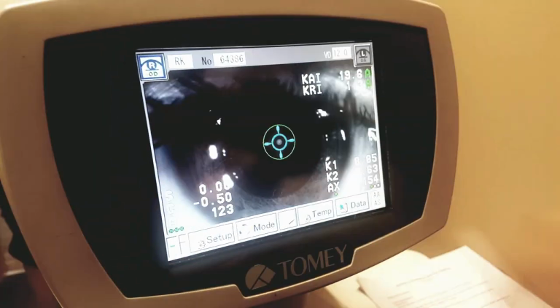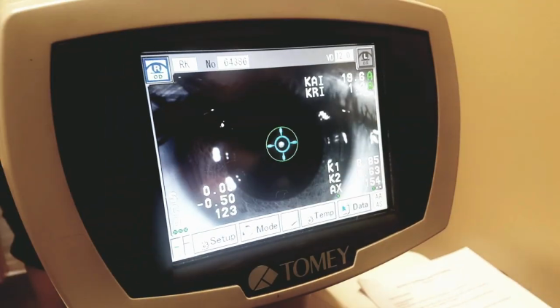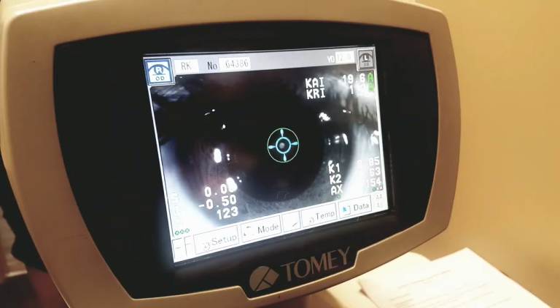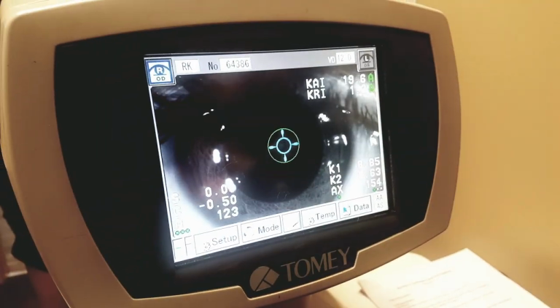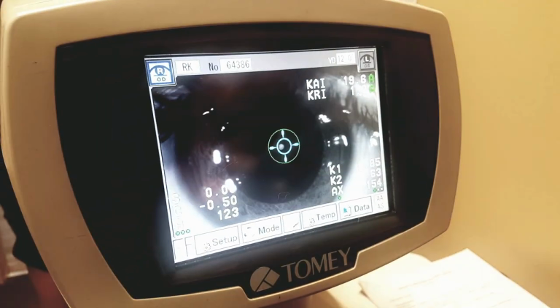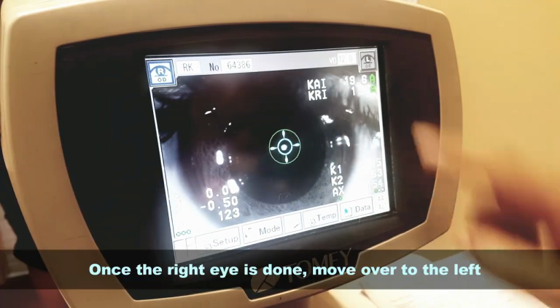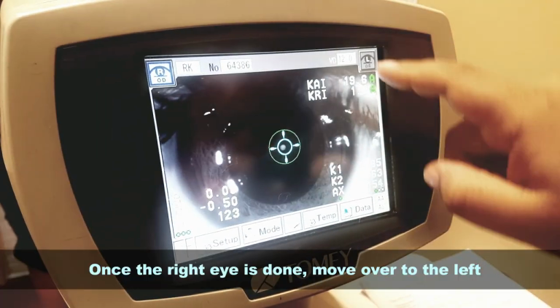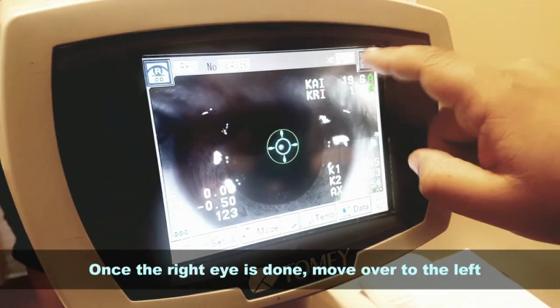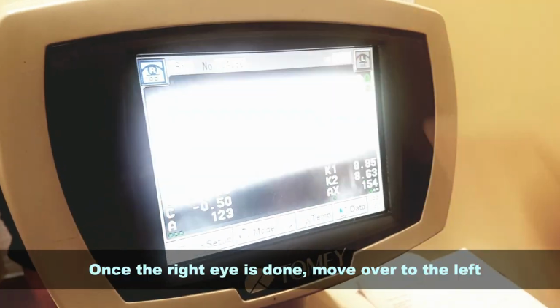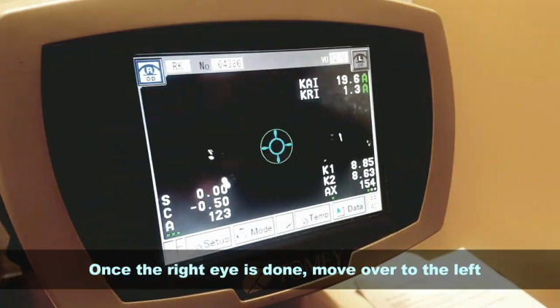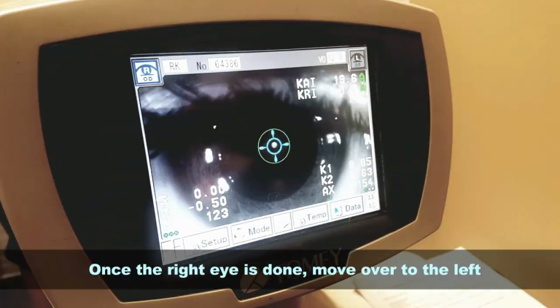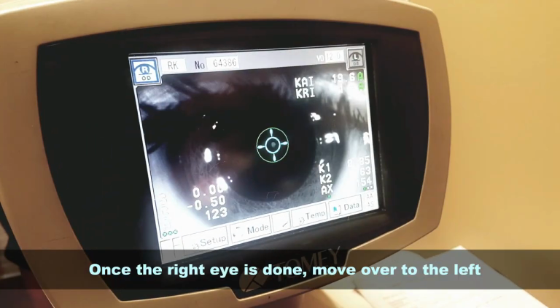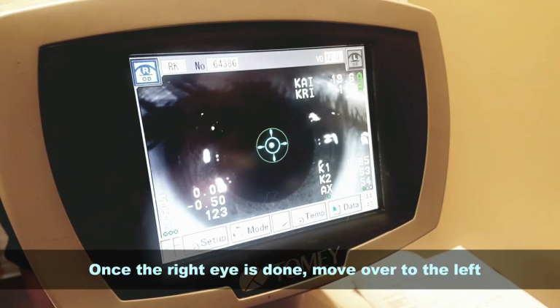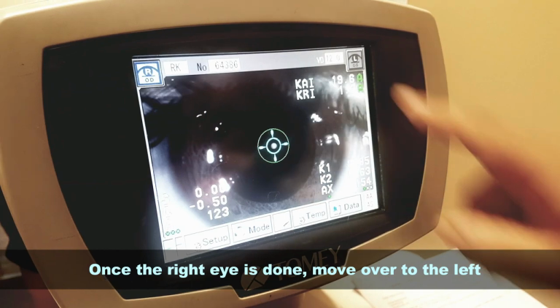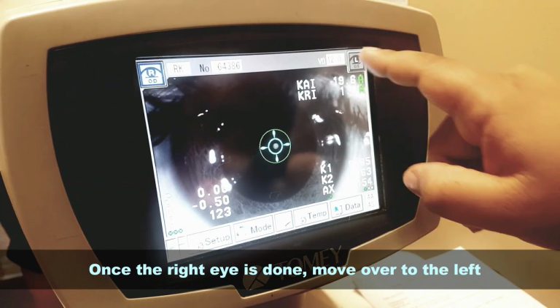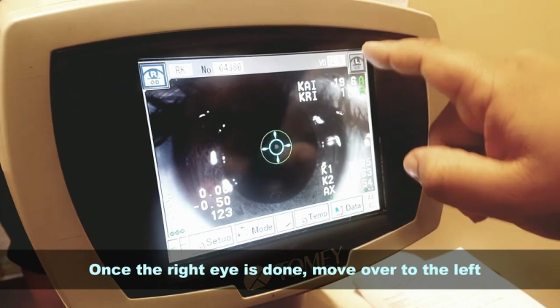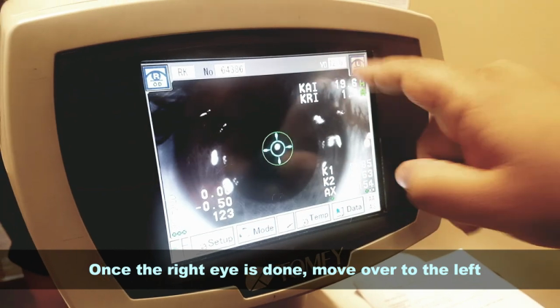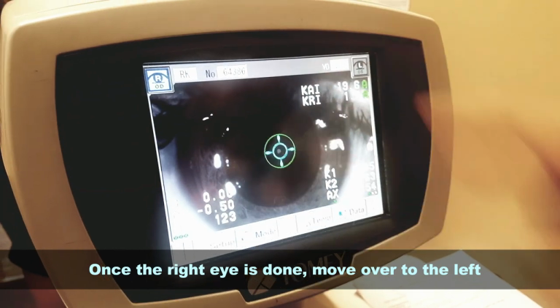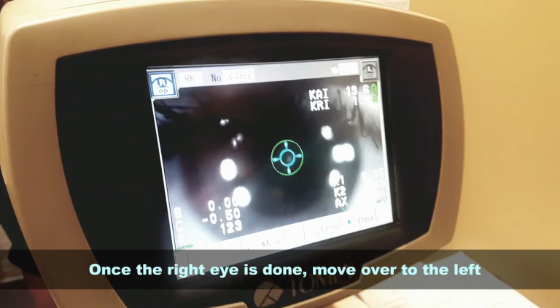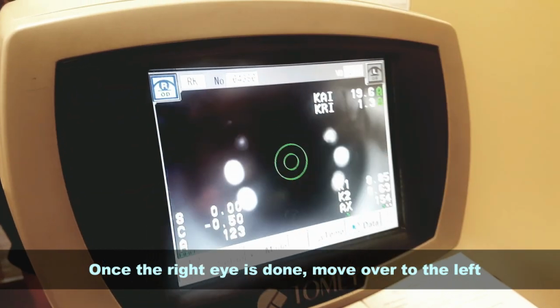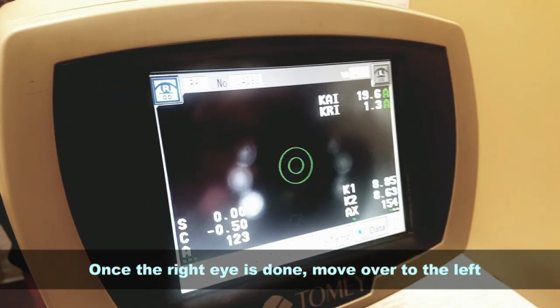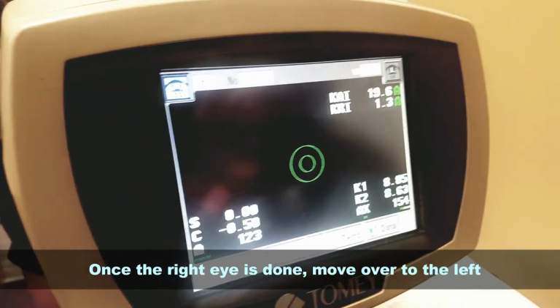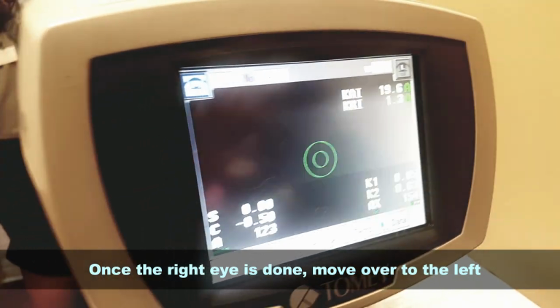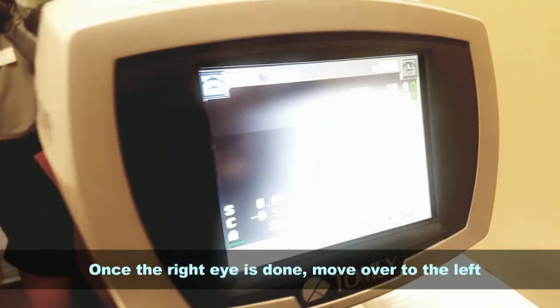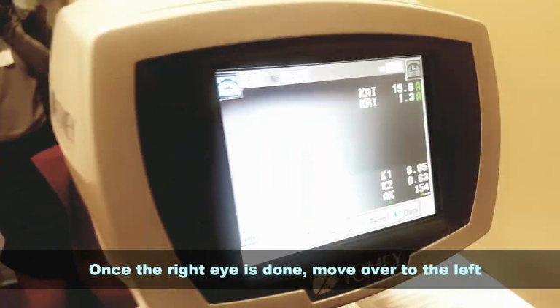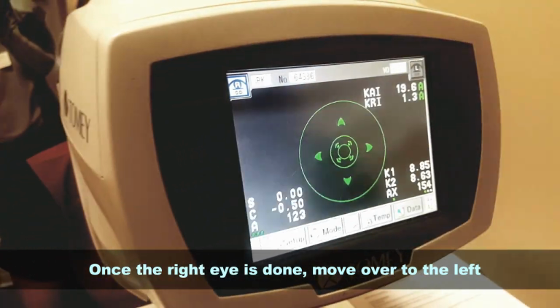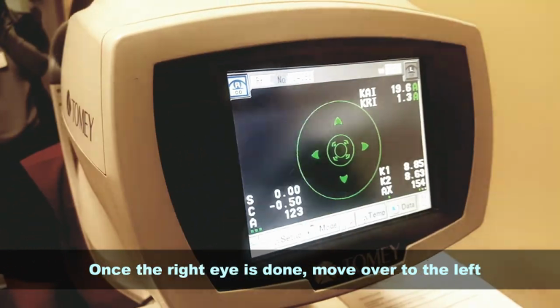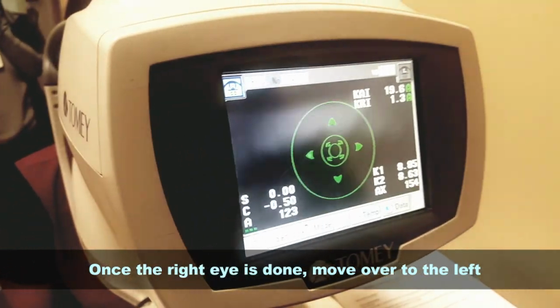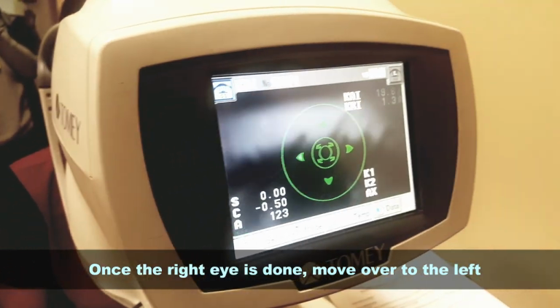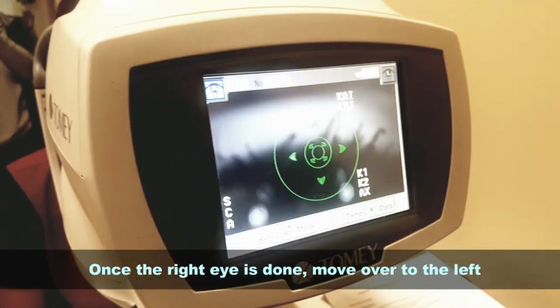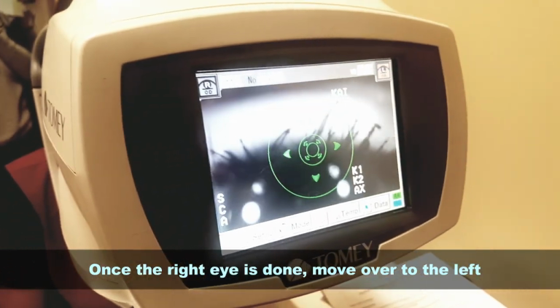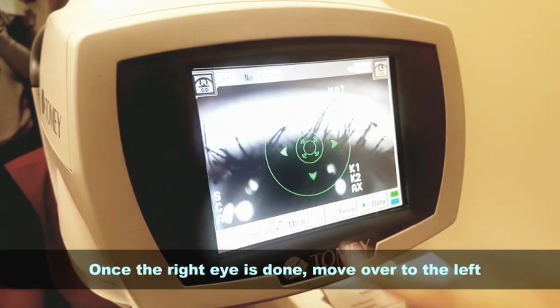Once you get the right eye done, you move on over to the left and do the same thing.